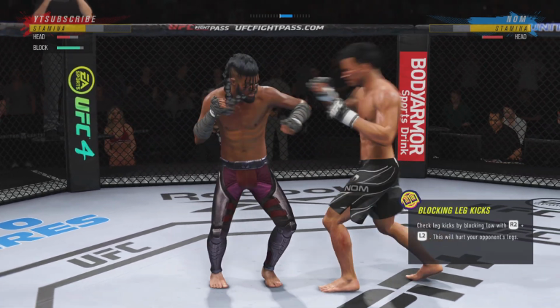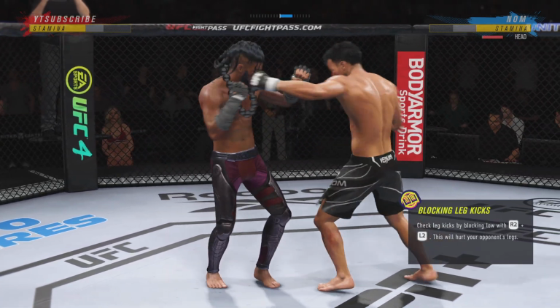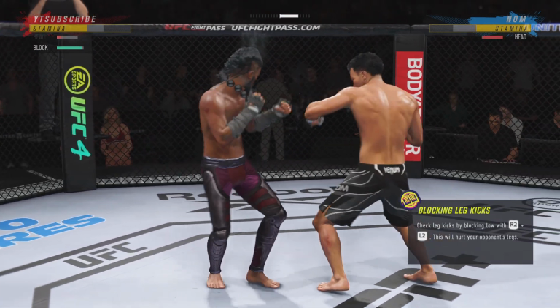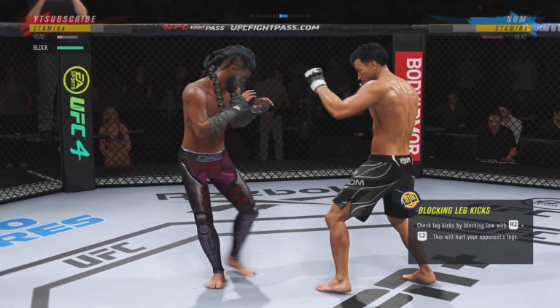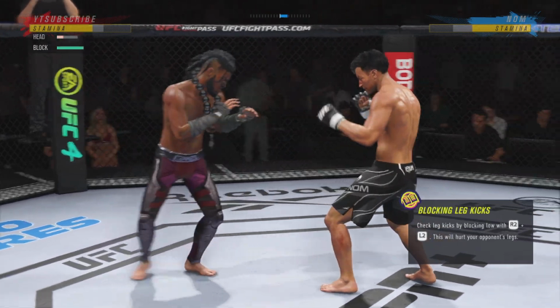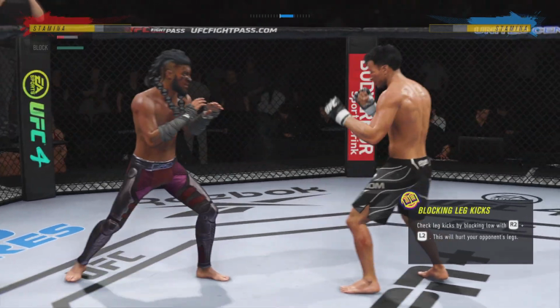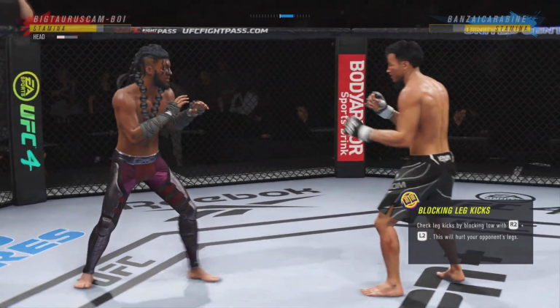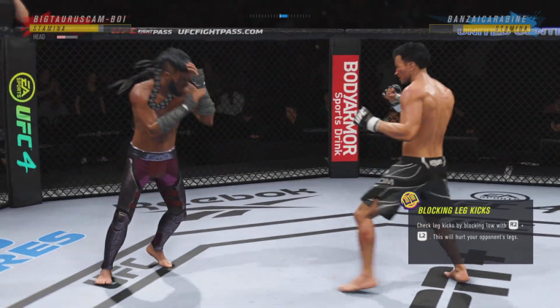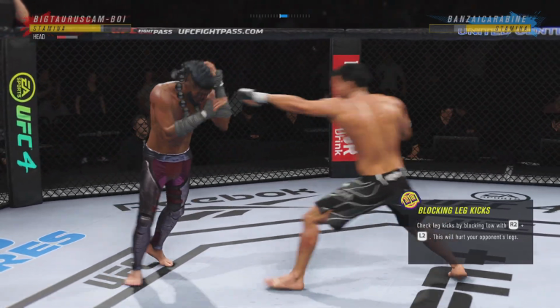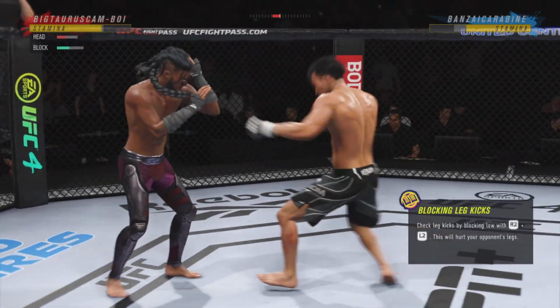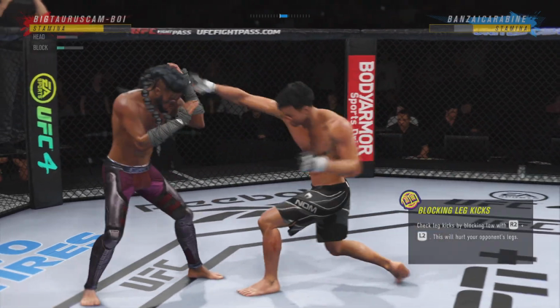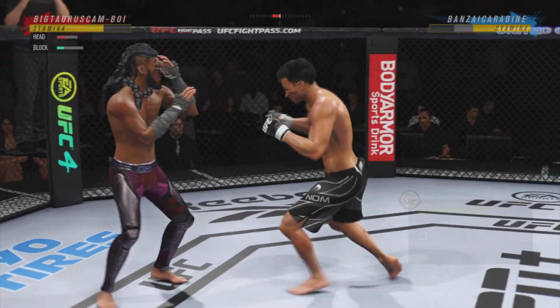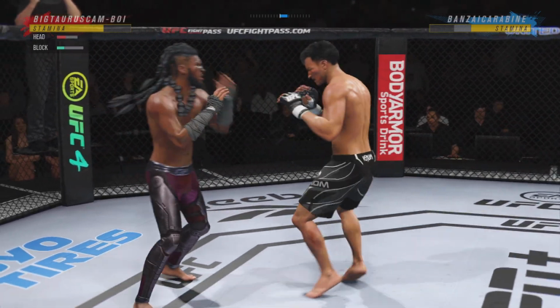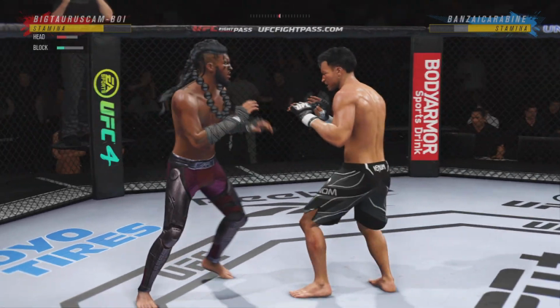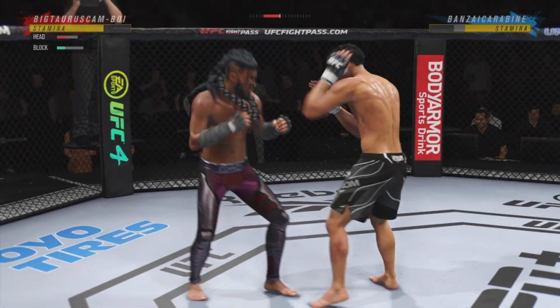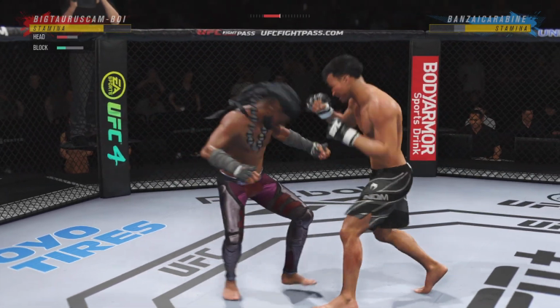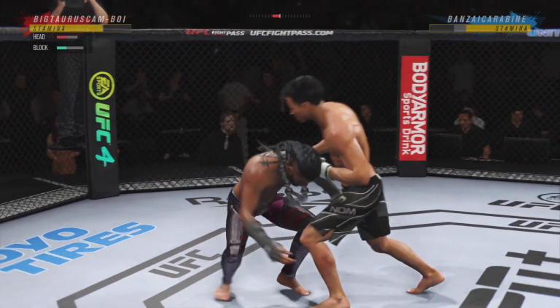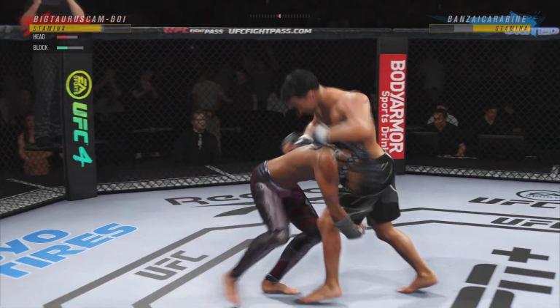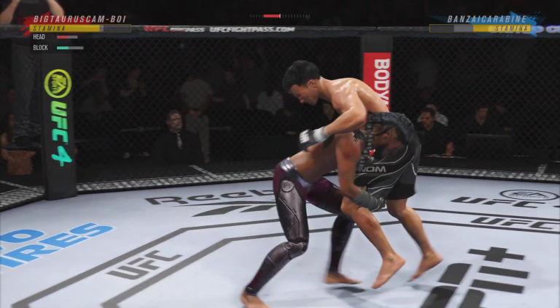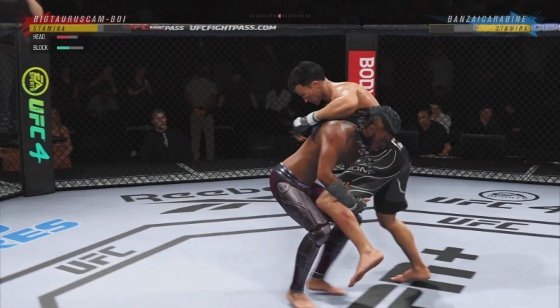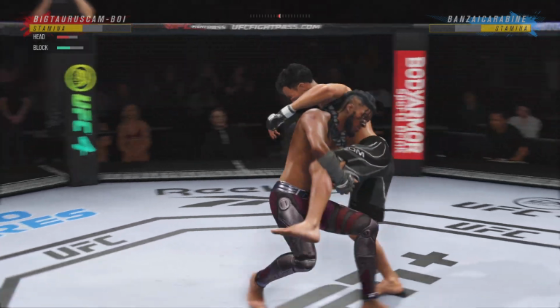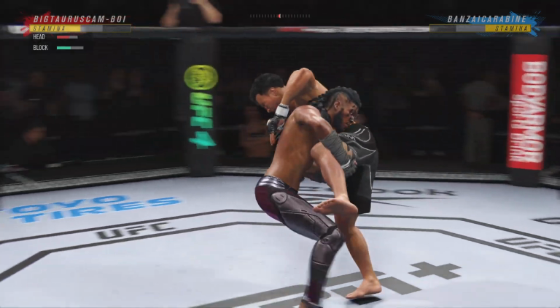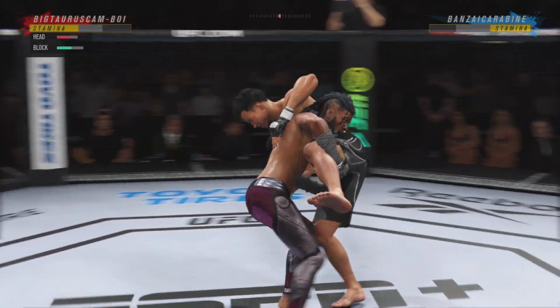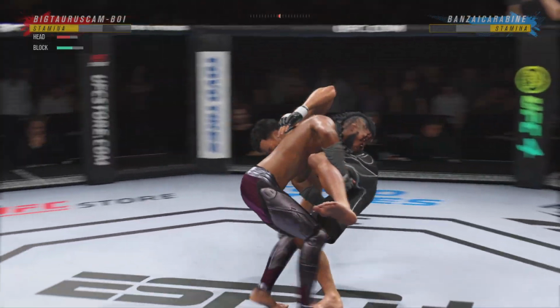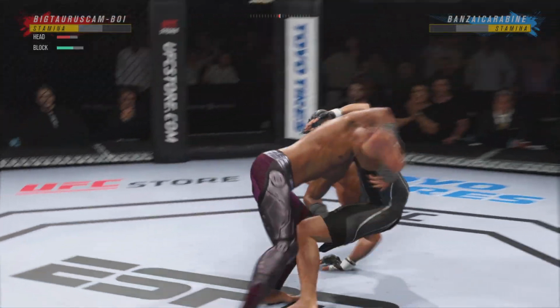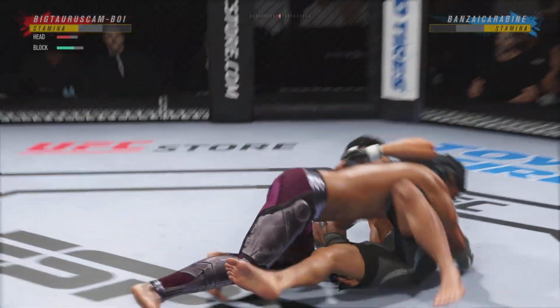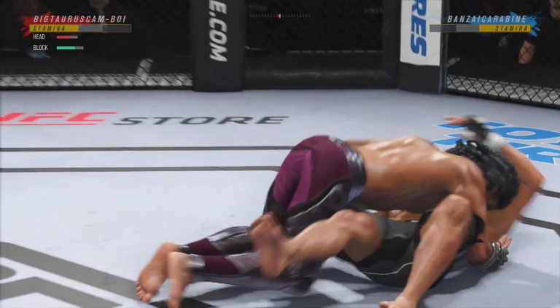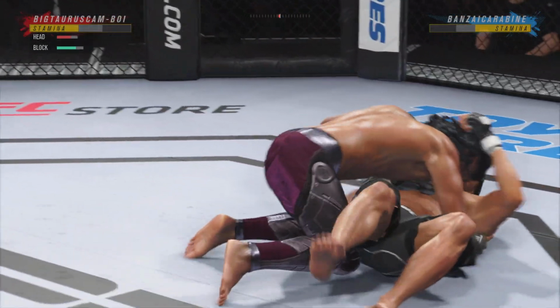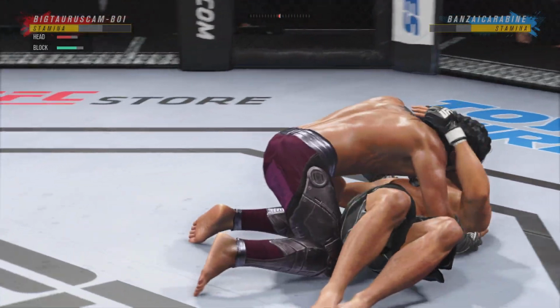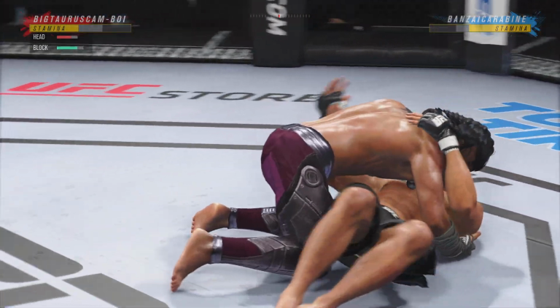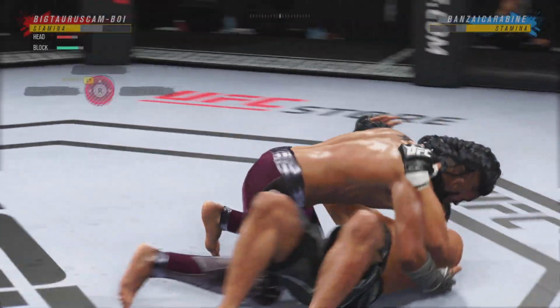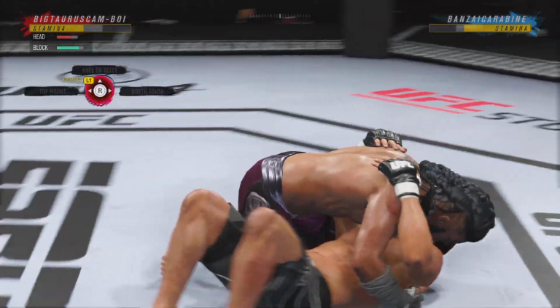Nice slip to avoid the legs. Takedown attempt late, and it's good.